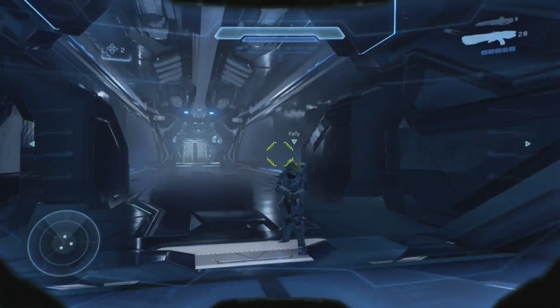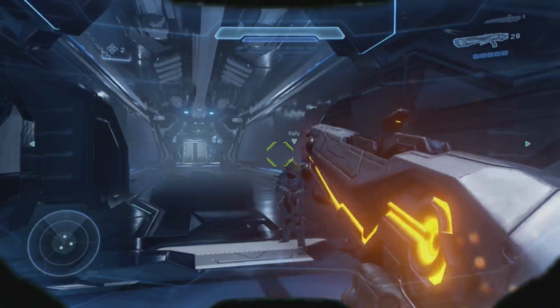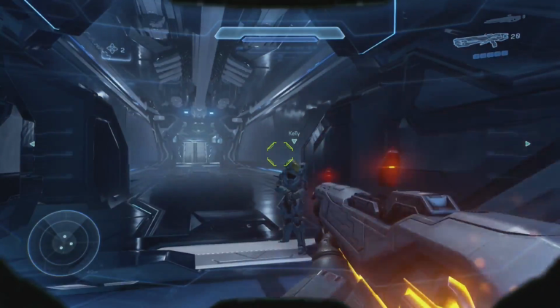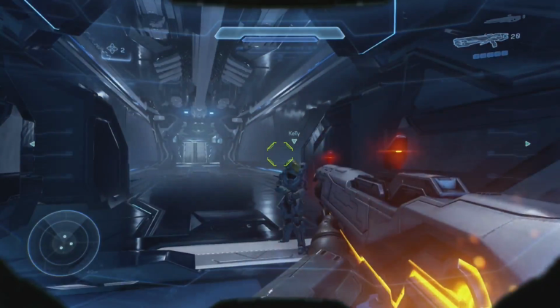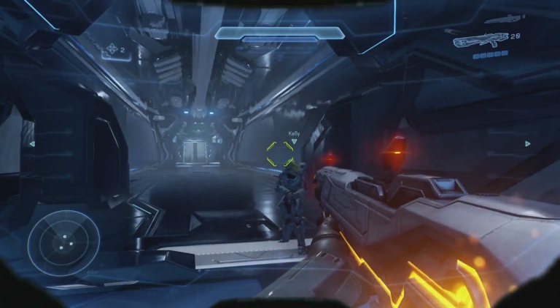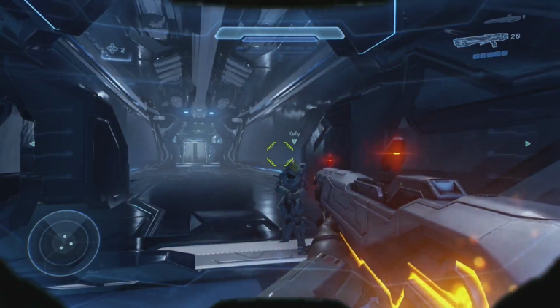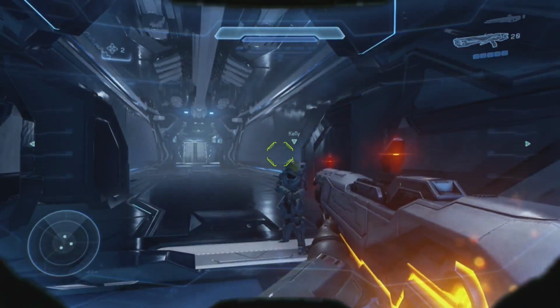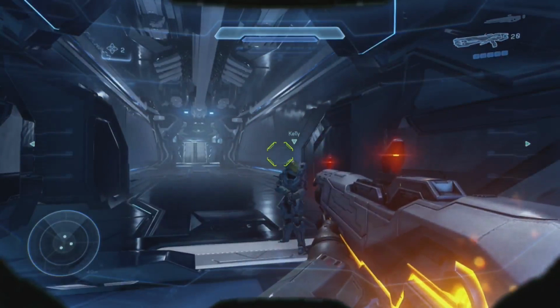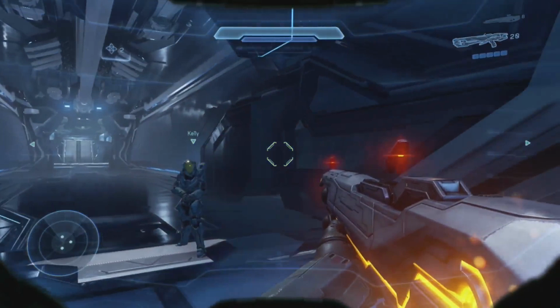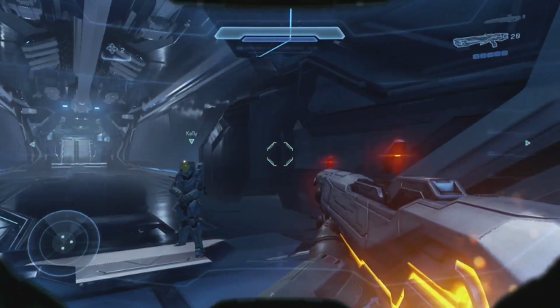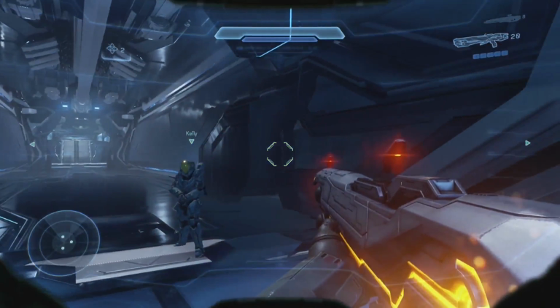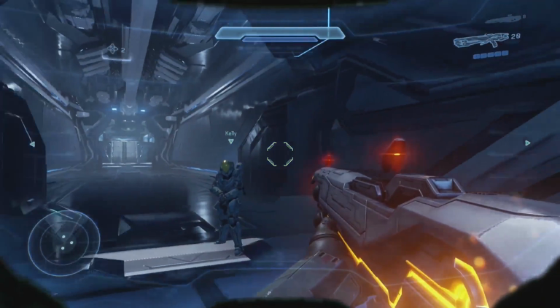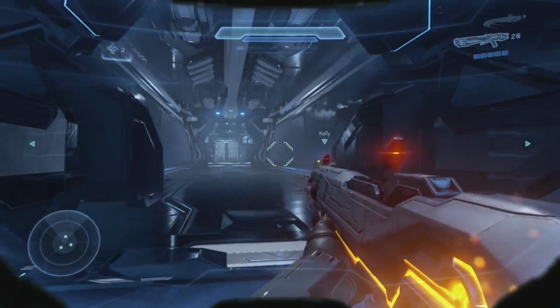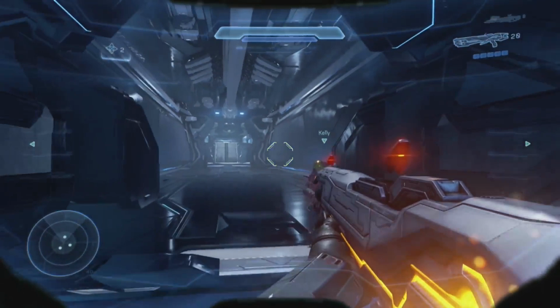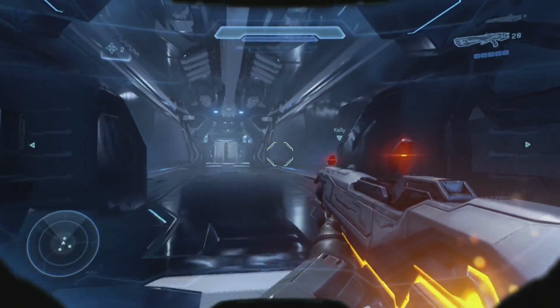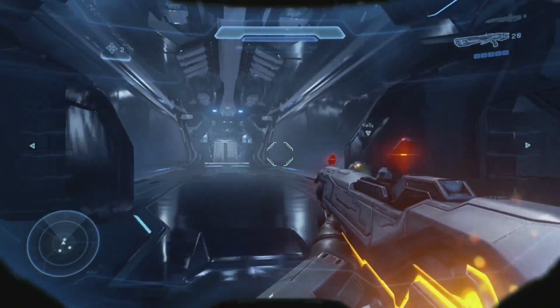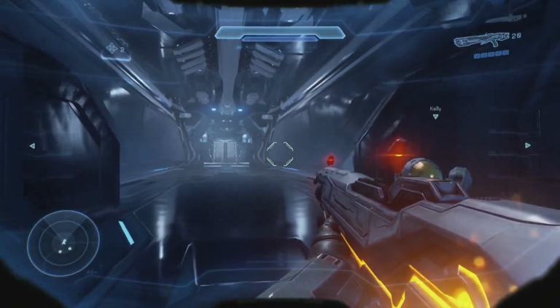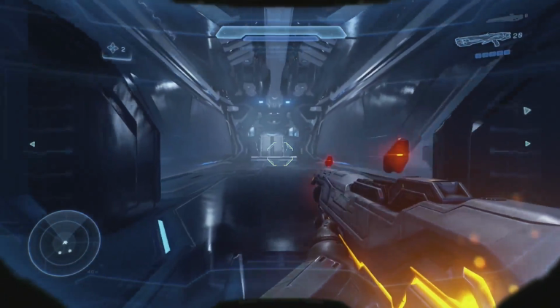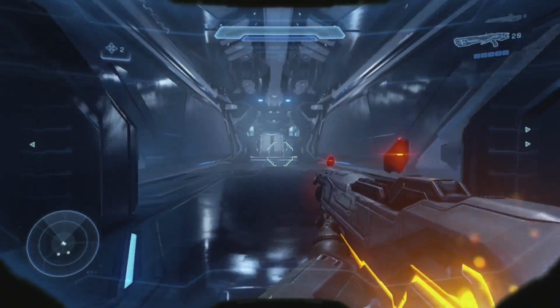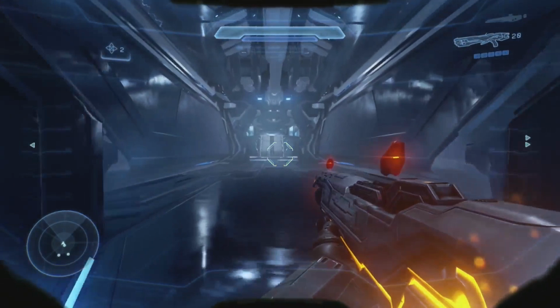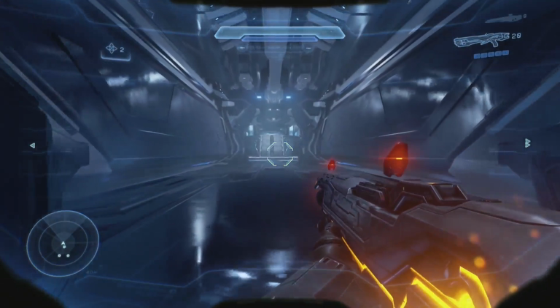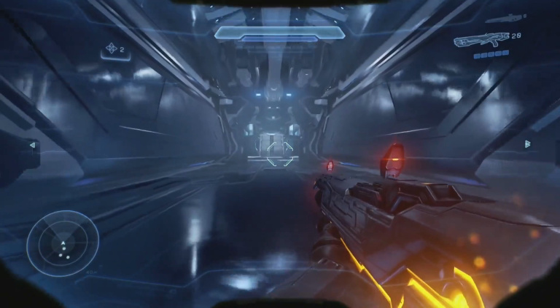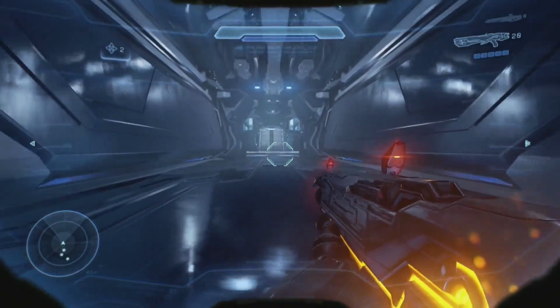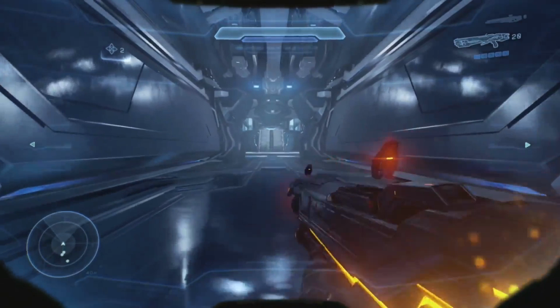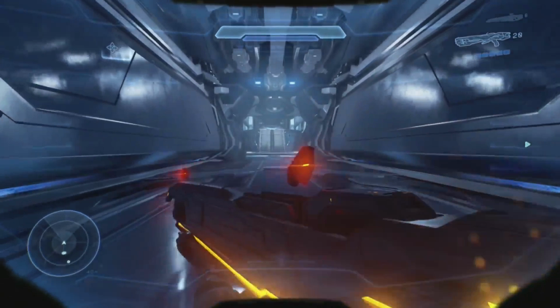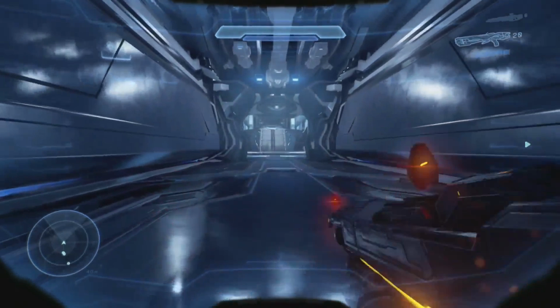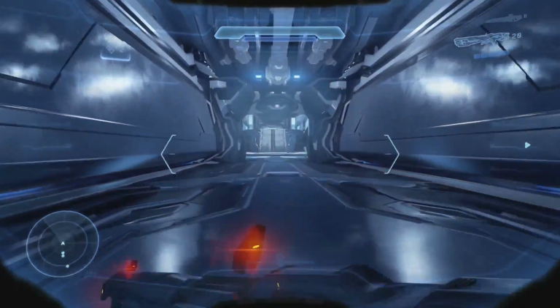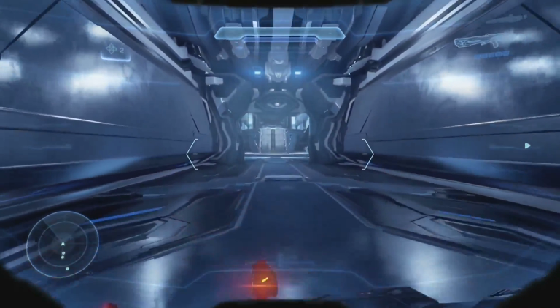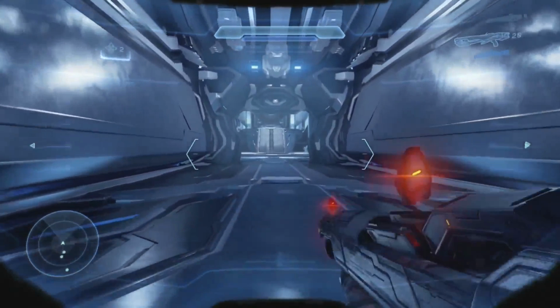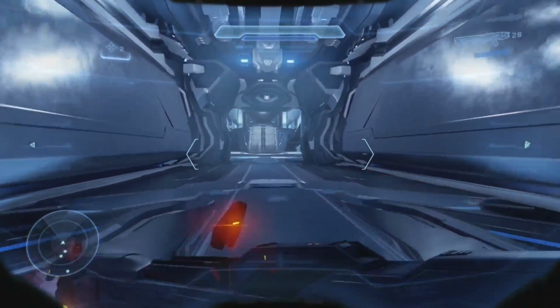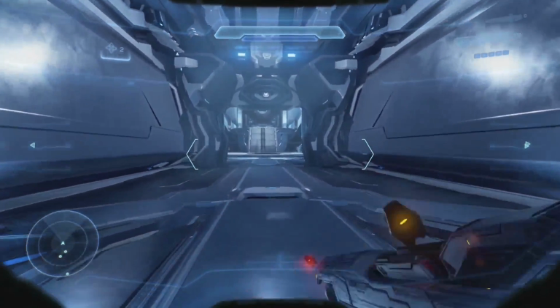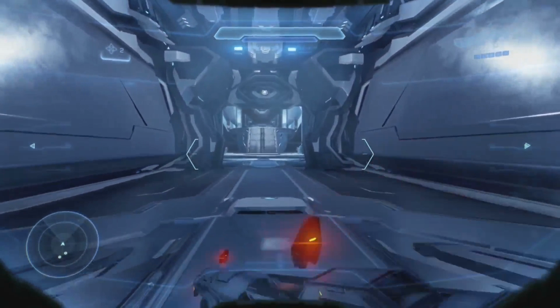It's pretty easy. All you really have to do is take the gravity lift and jump to where the warden will take out the bridge, as I'm about to show you right here.